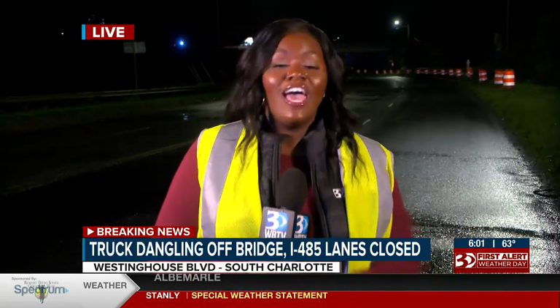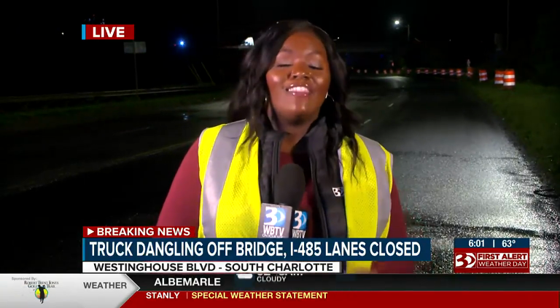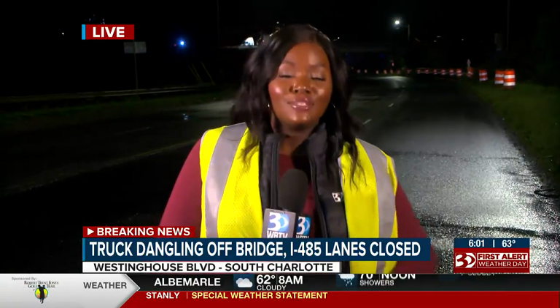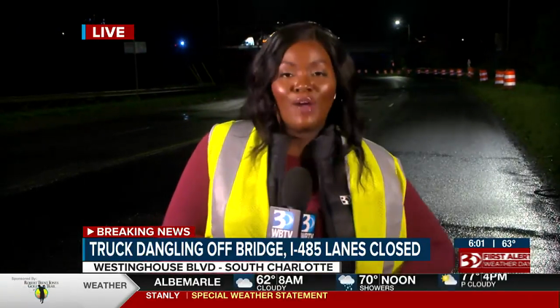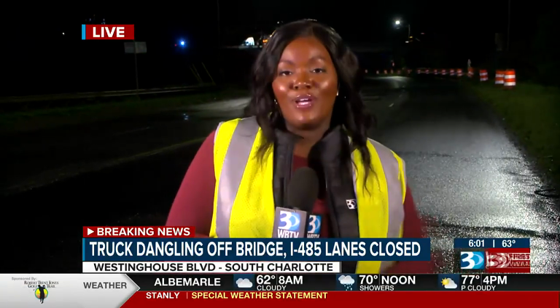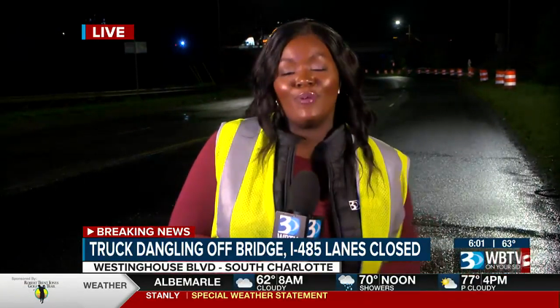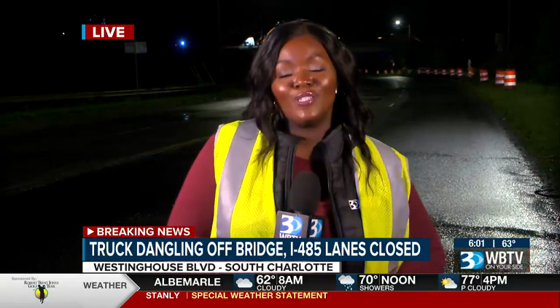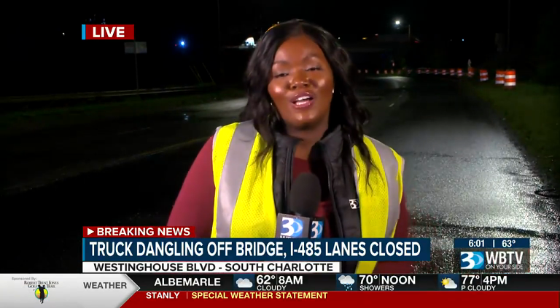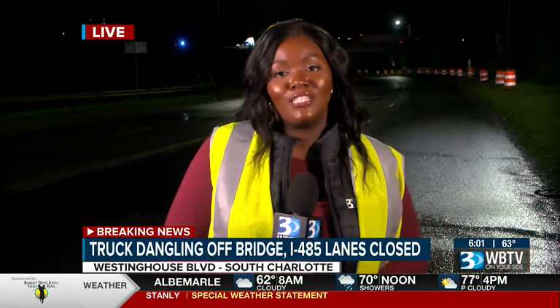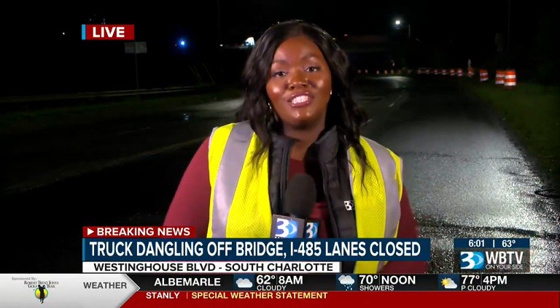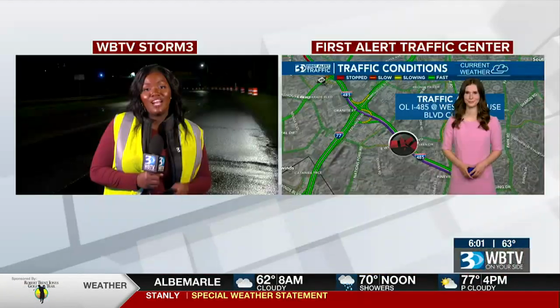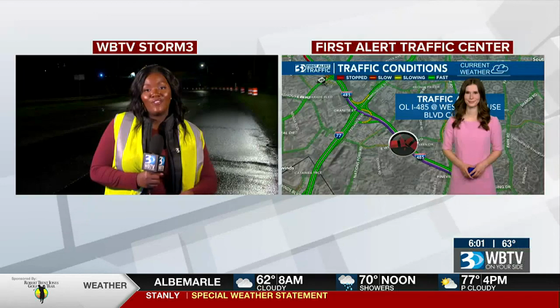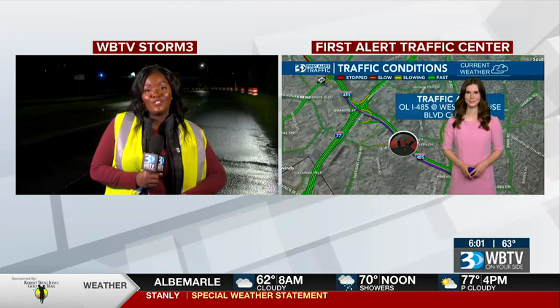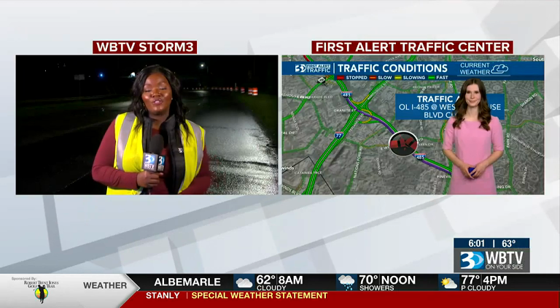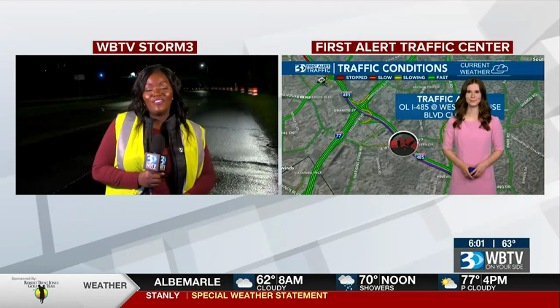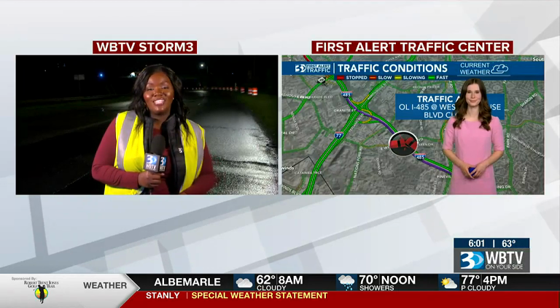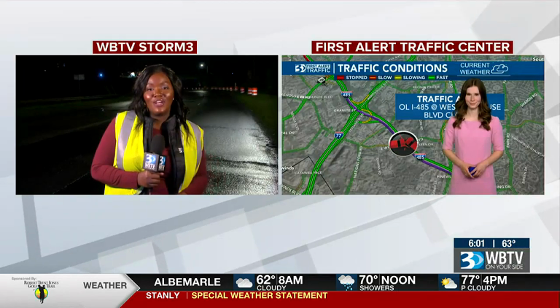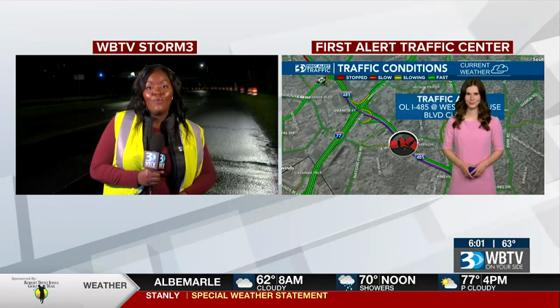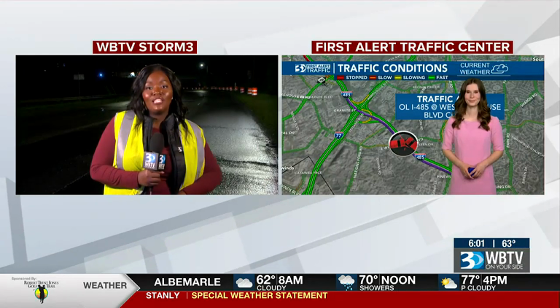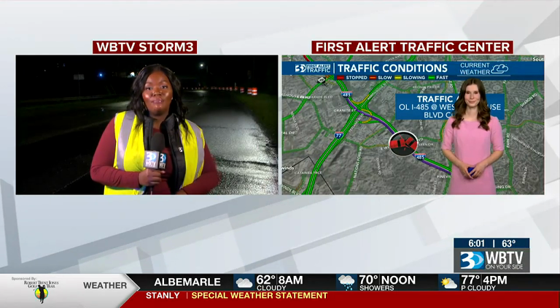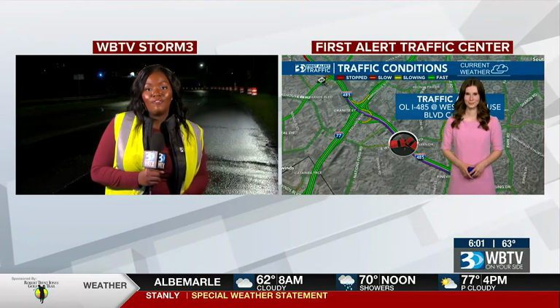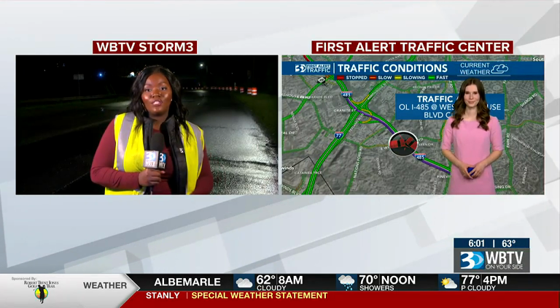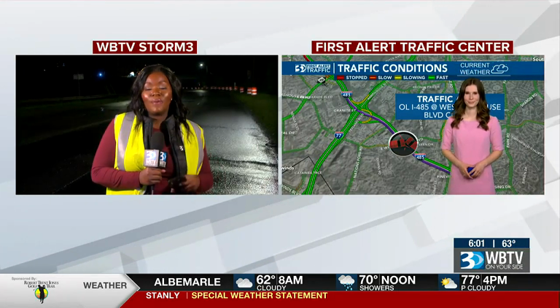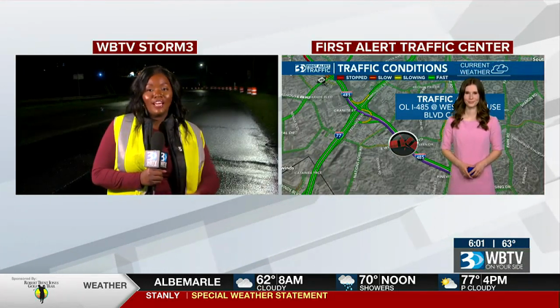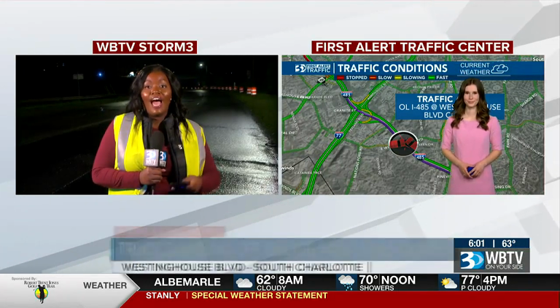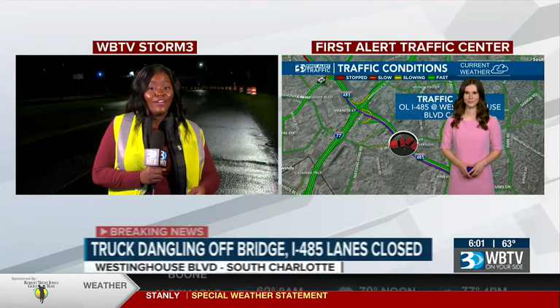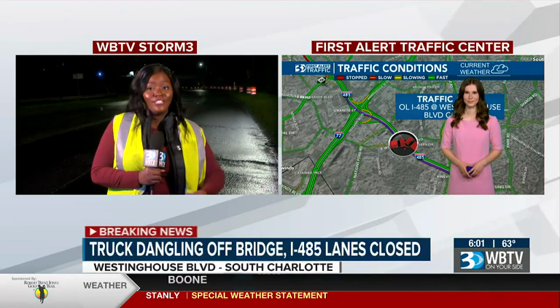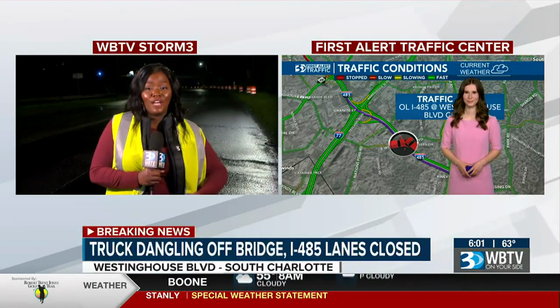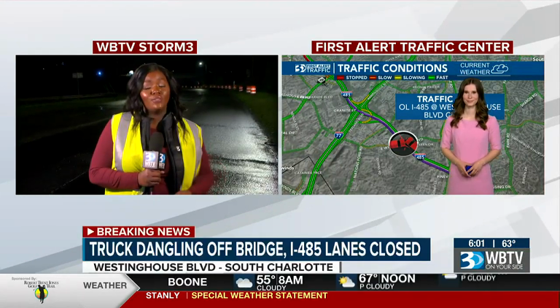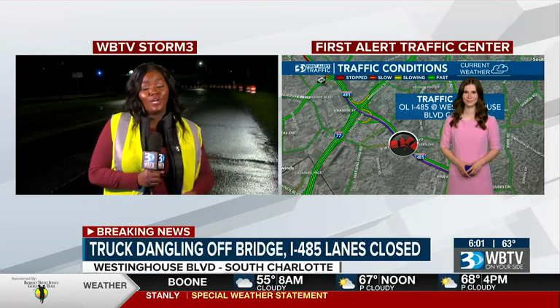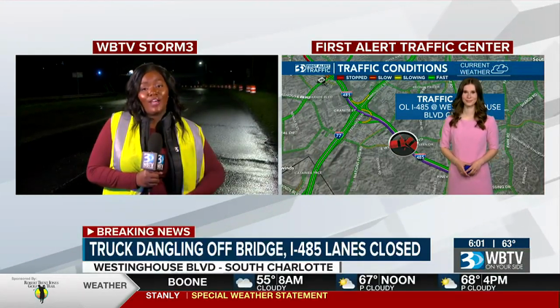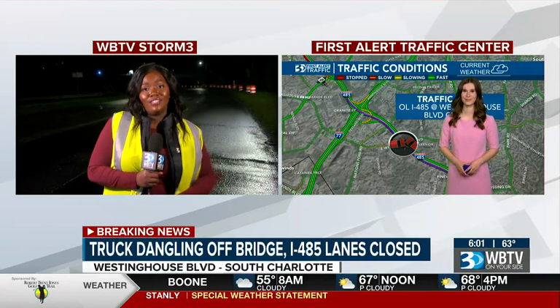That's where our Becca Birdsall comes in — she's at our First Alert Traffic Center with an update for us. Becca, how can drivers work around this?